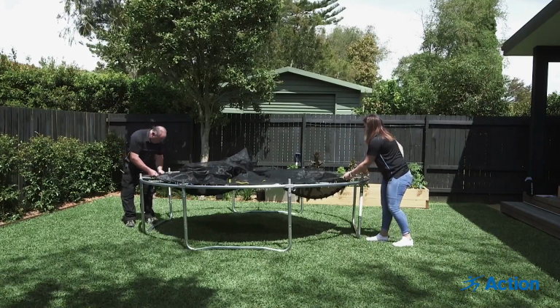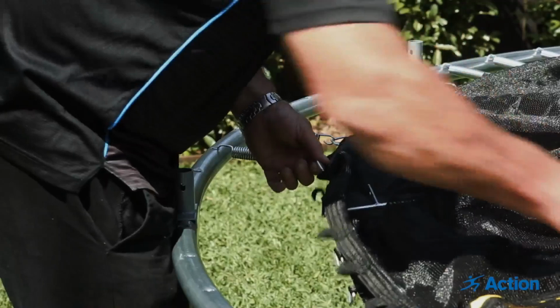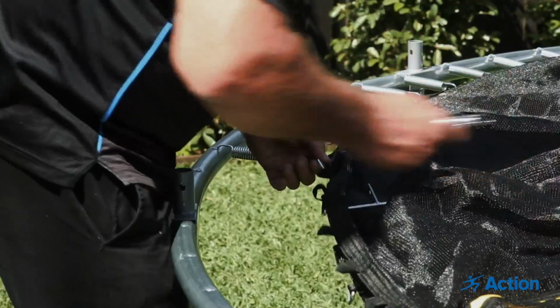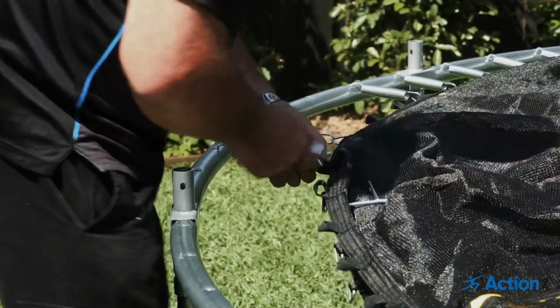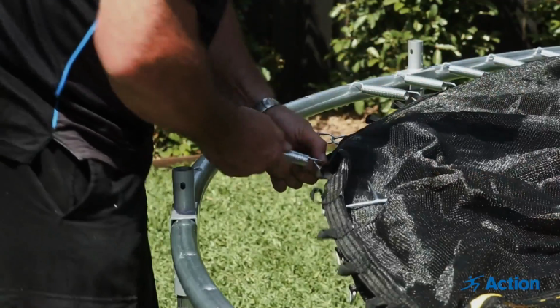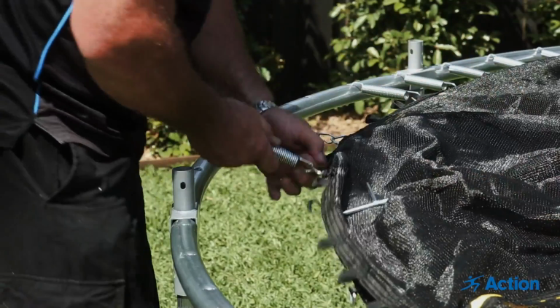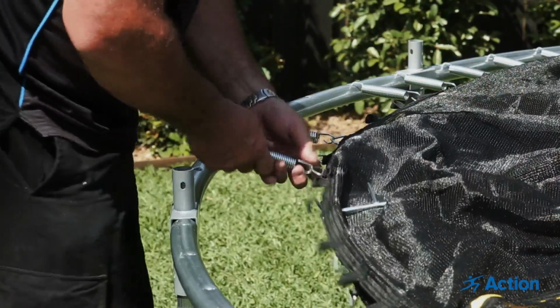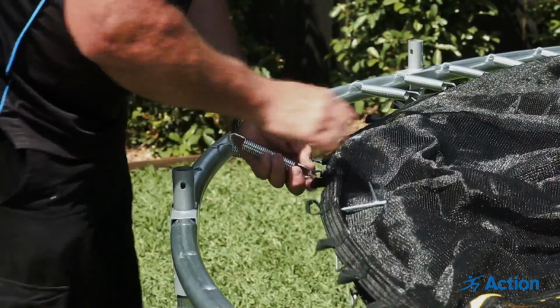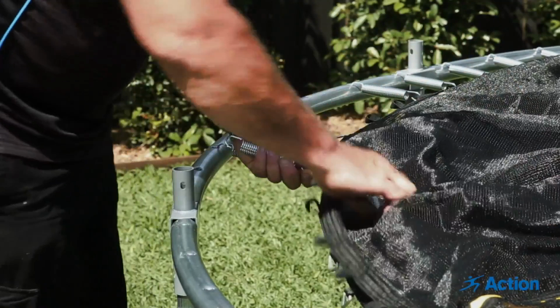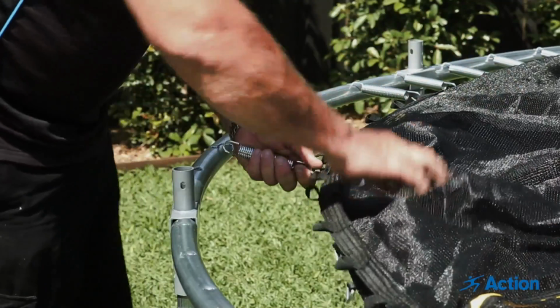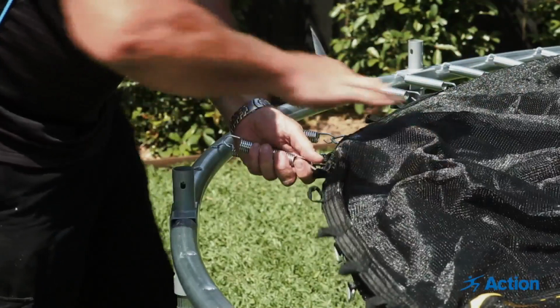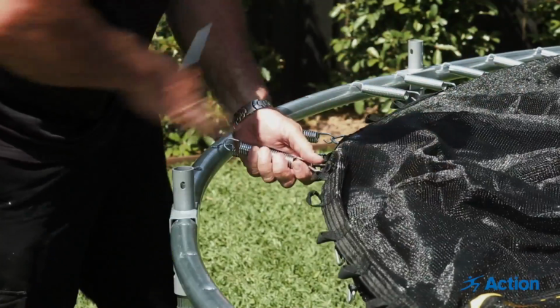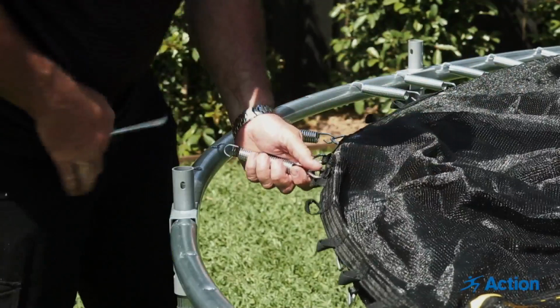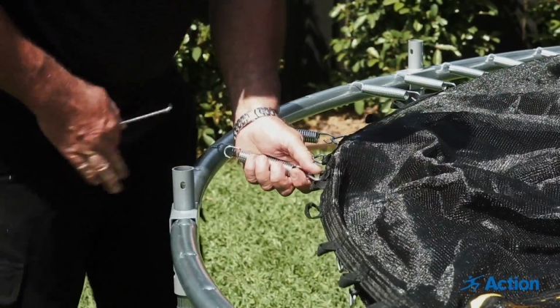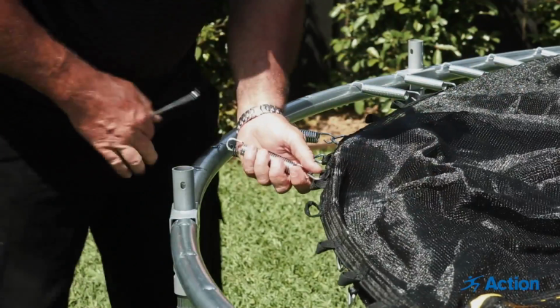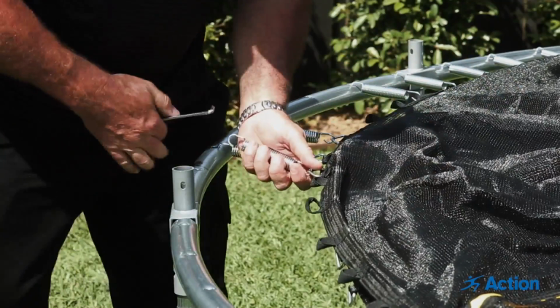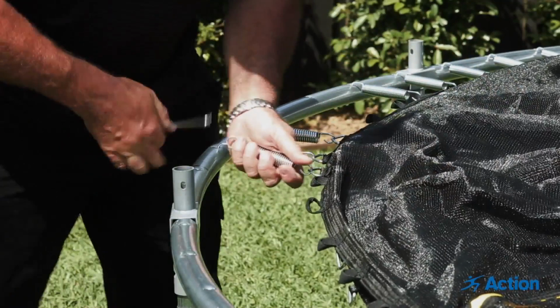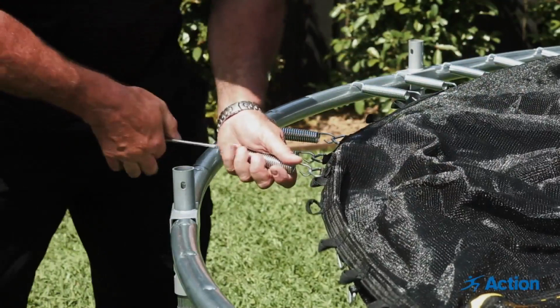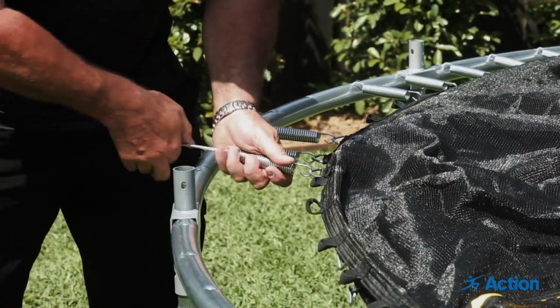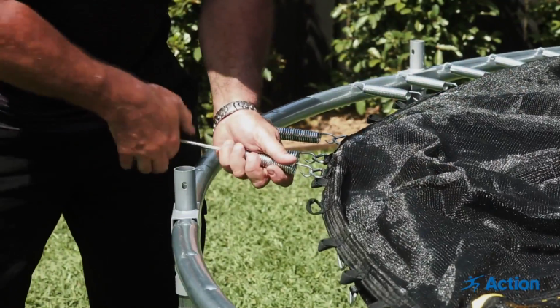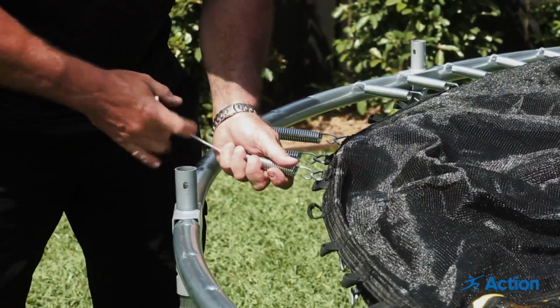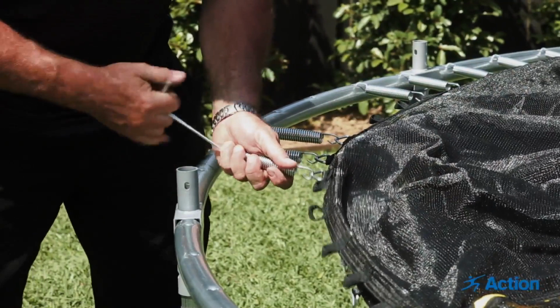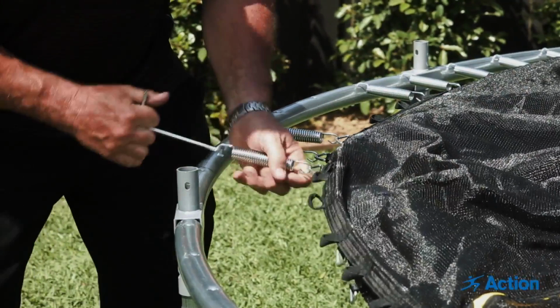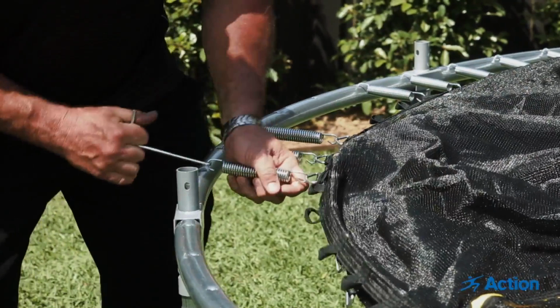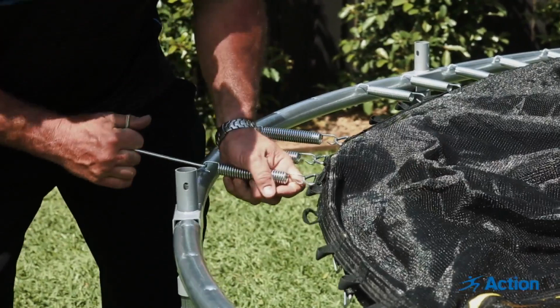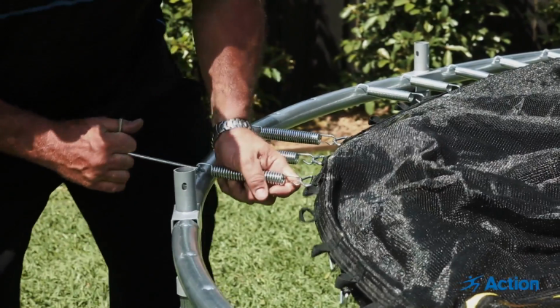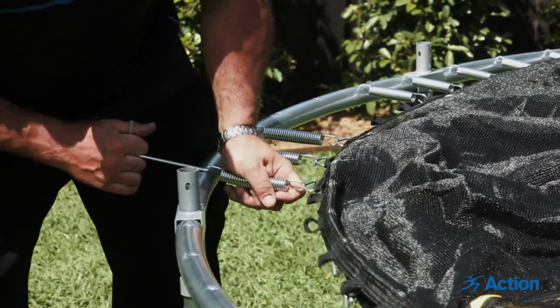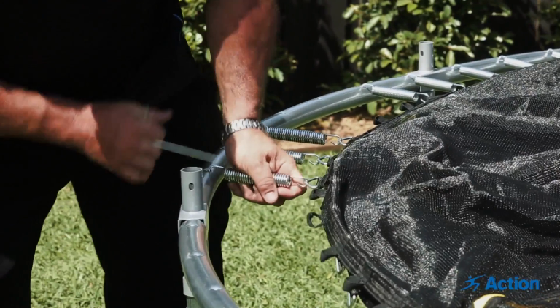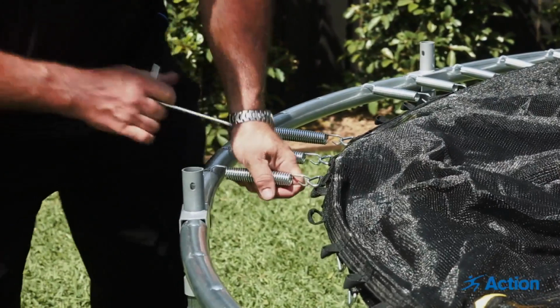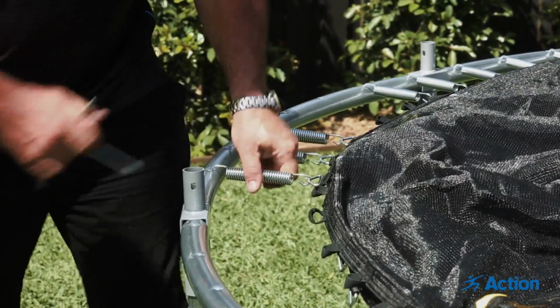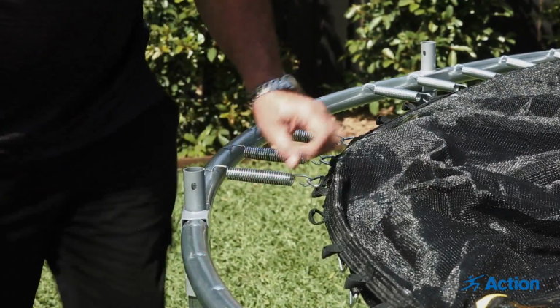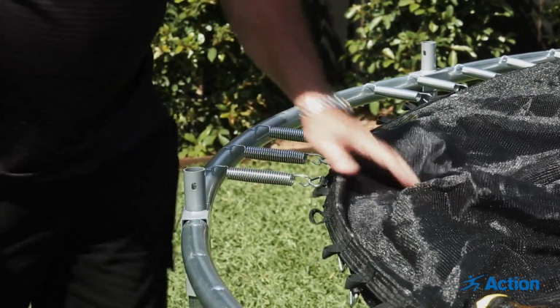When attaching the springs, the wider opening connects to the frame and the narrow opening connects to the mat.